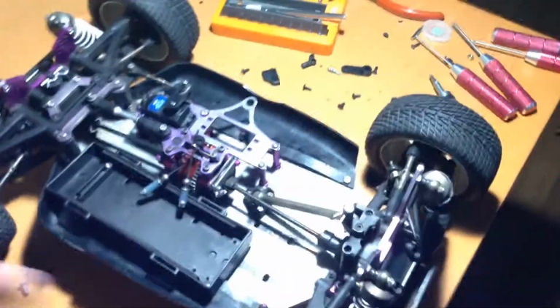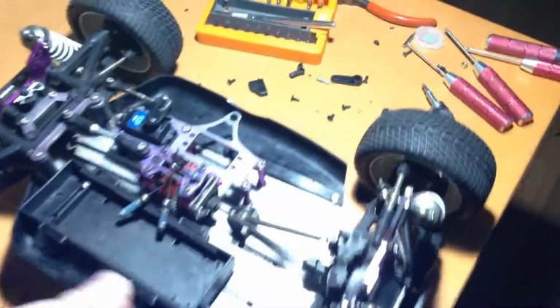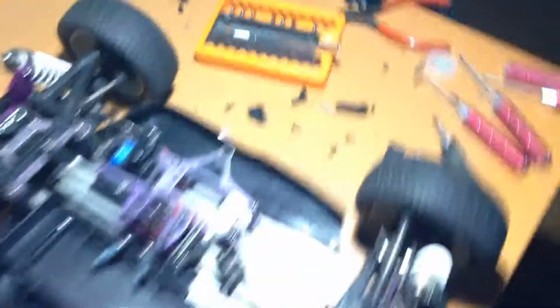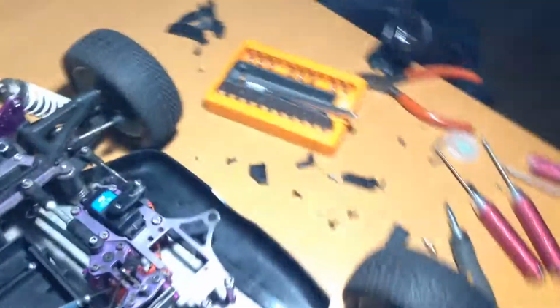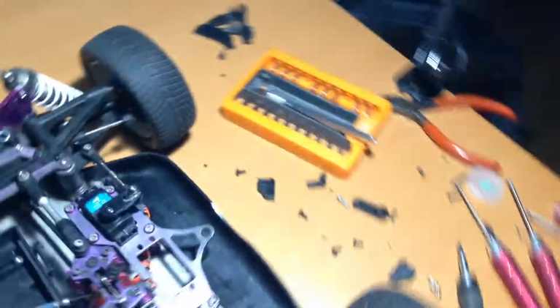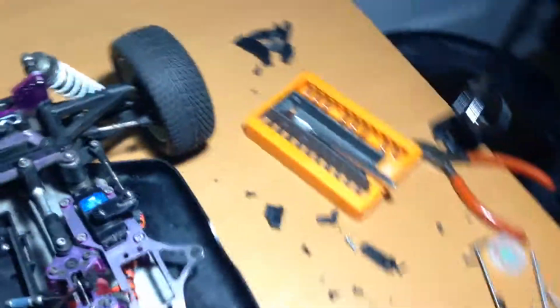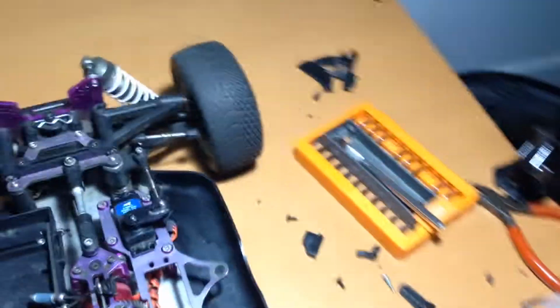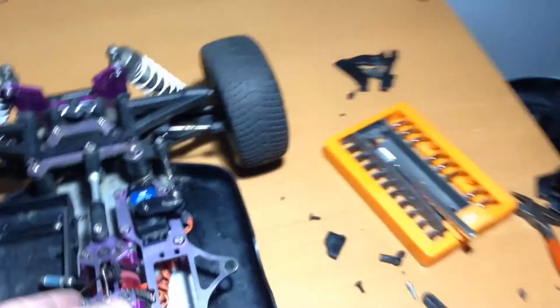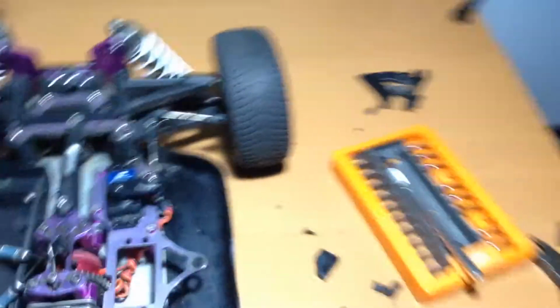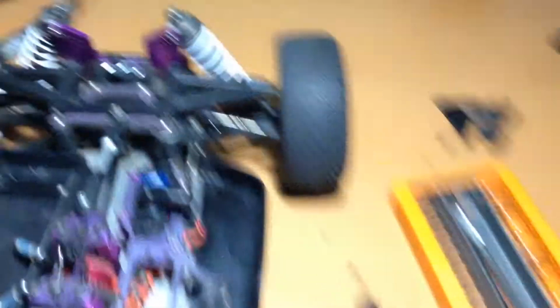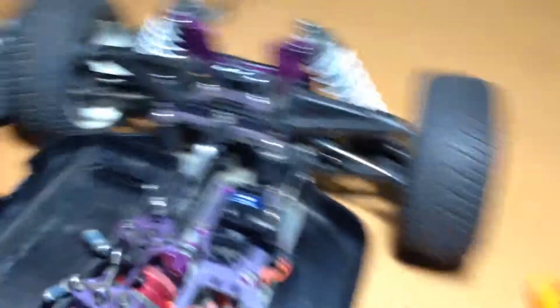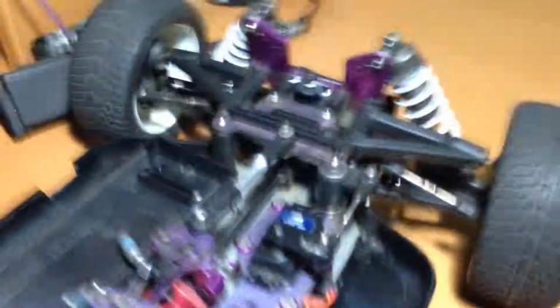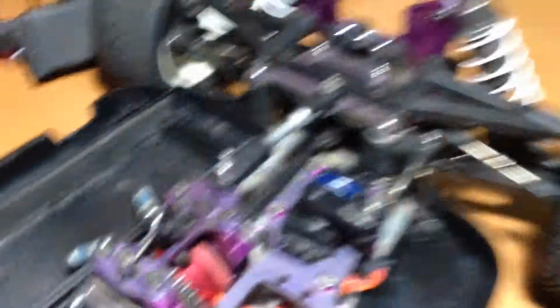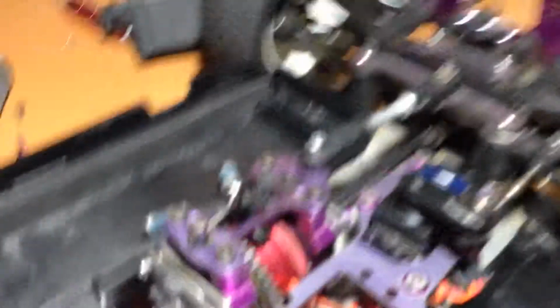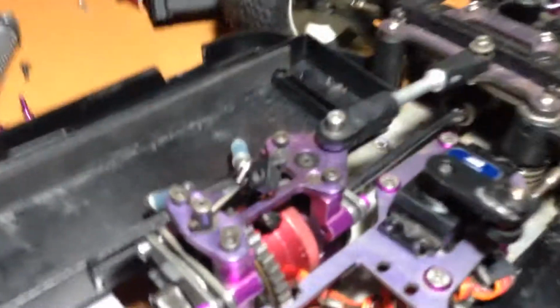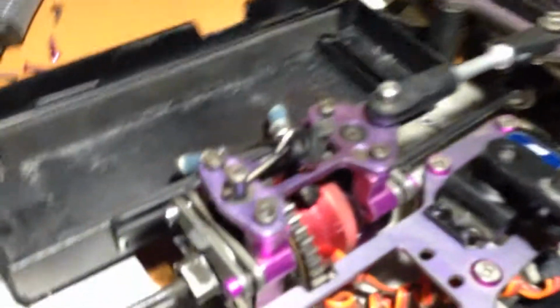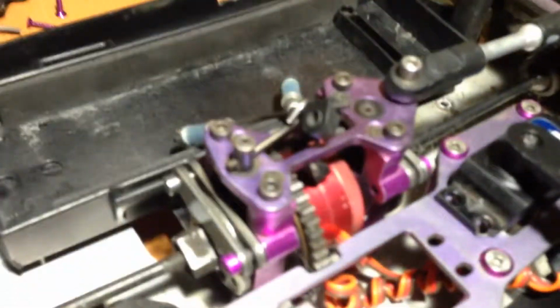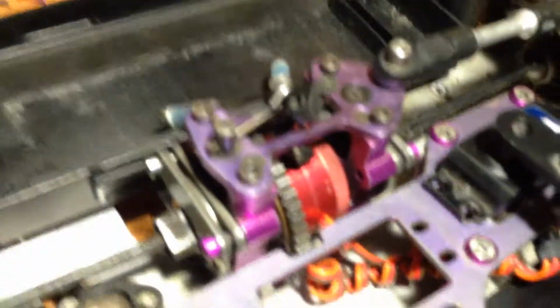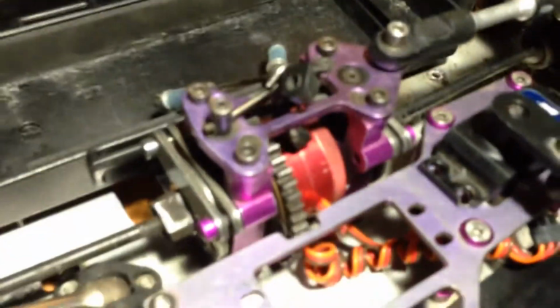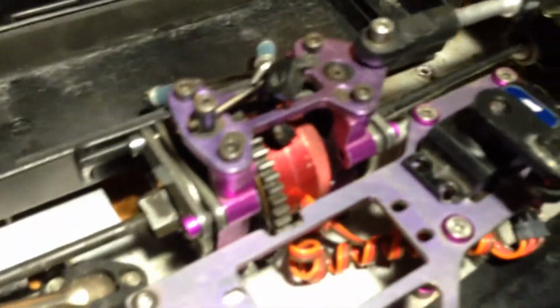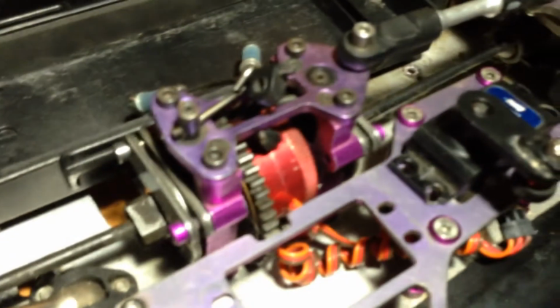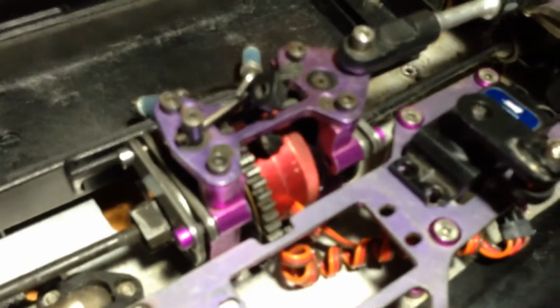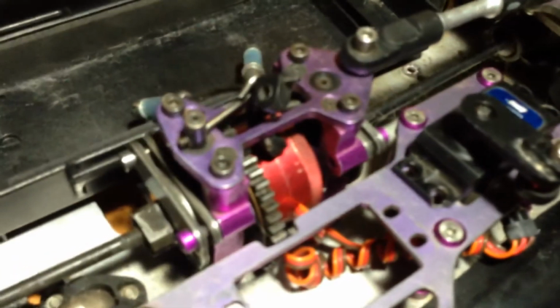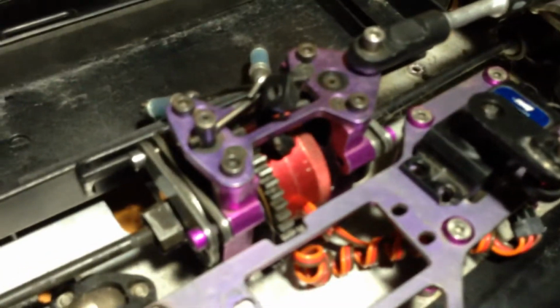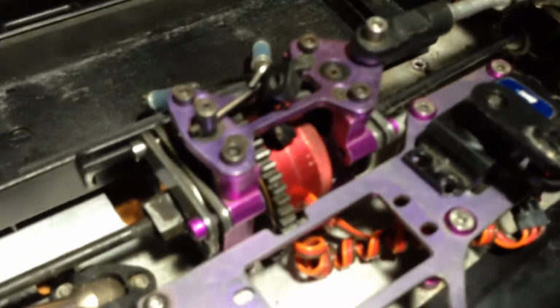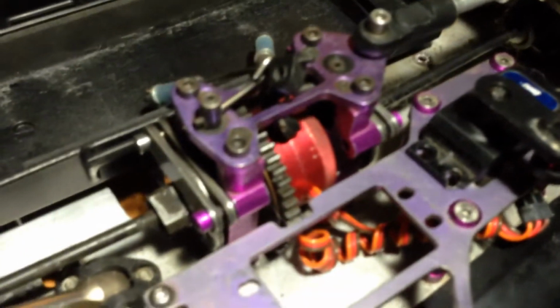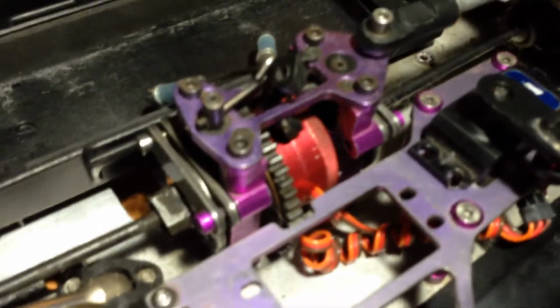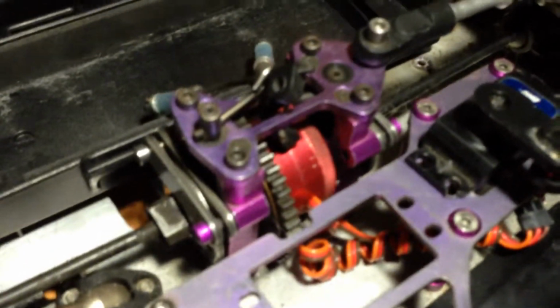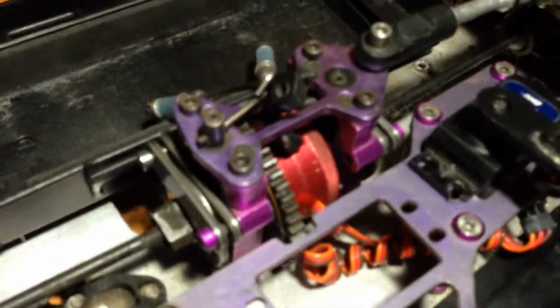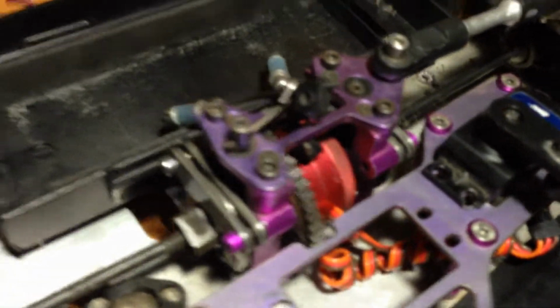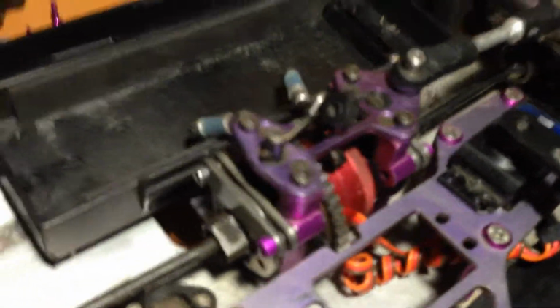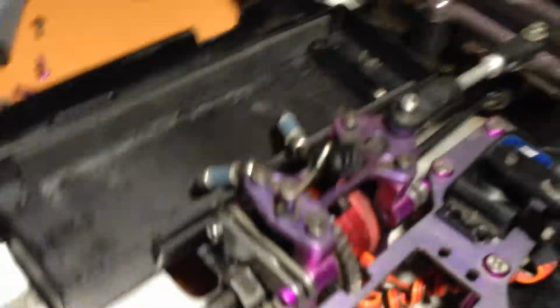It came with an upgraded aluminum center diff in red, which is kind of neat.